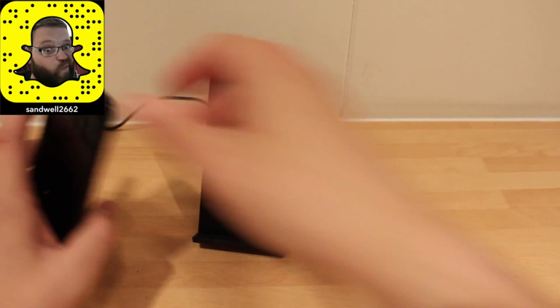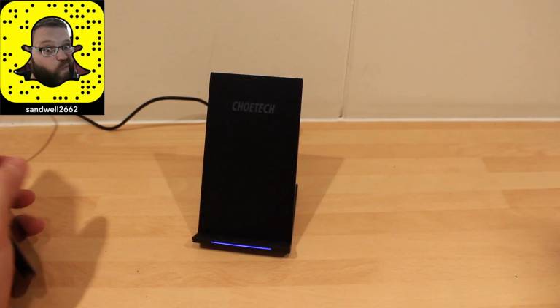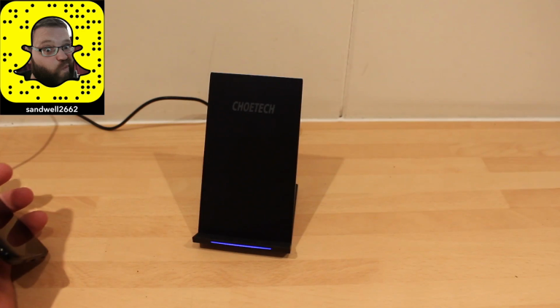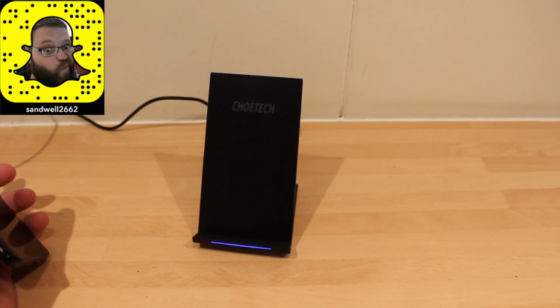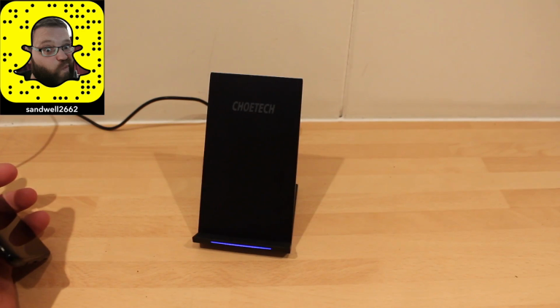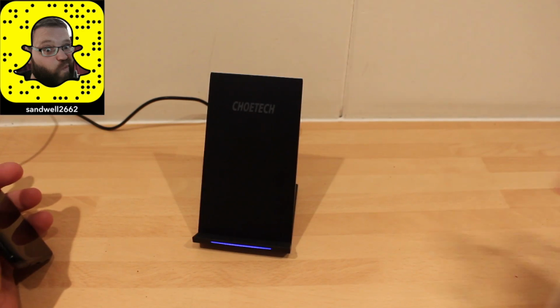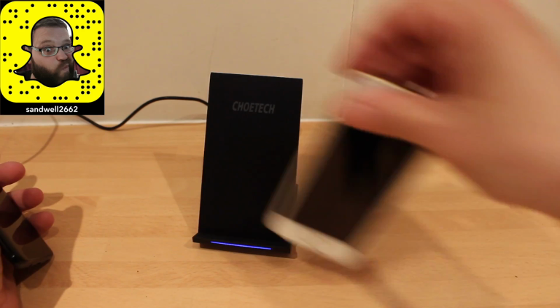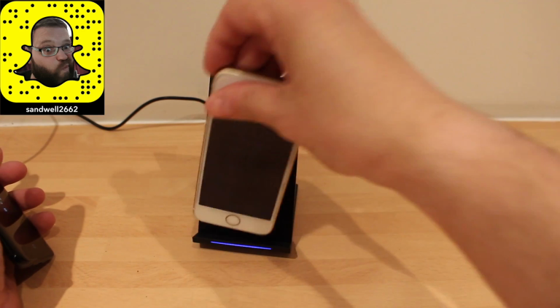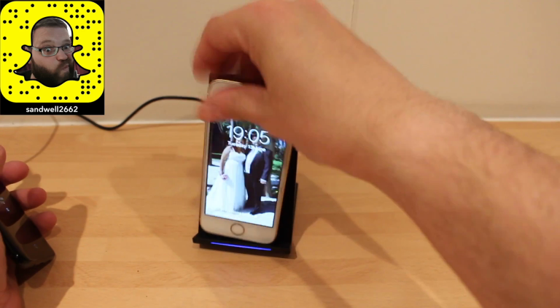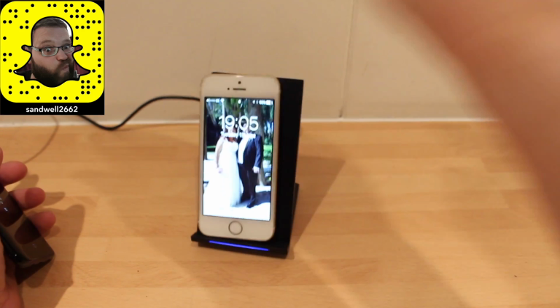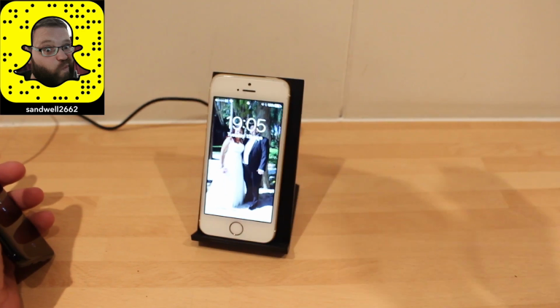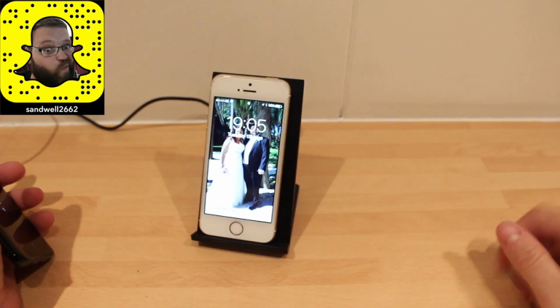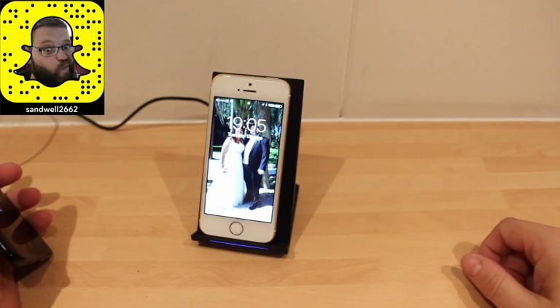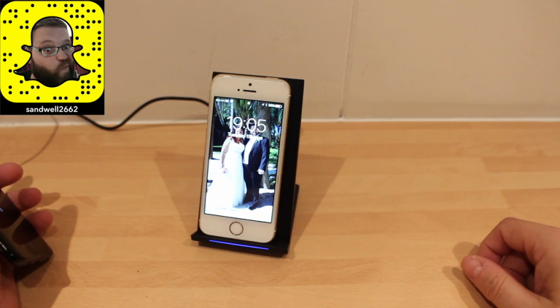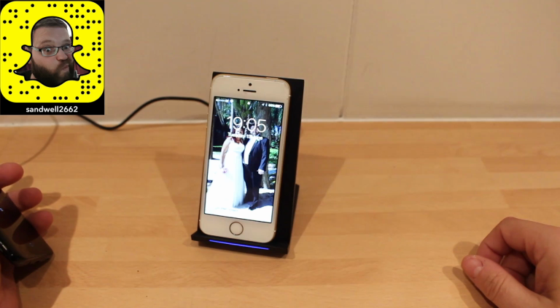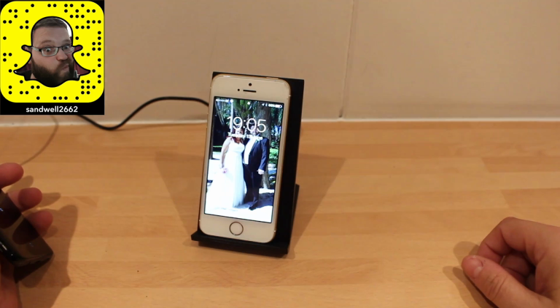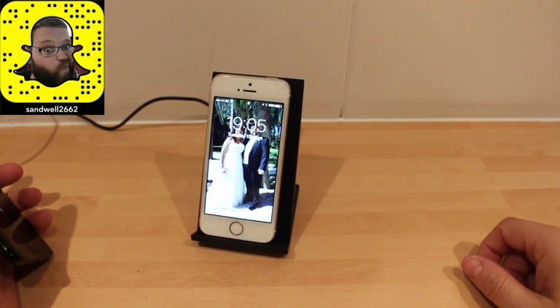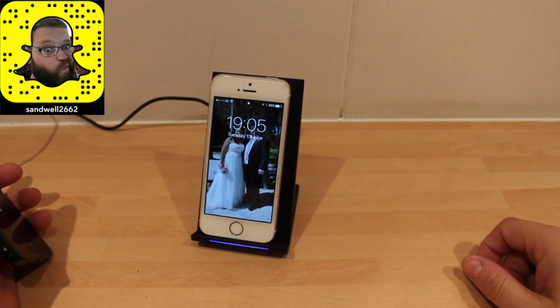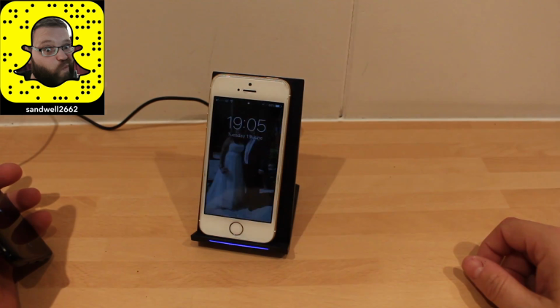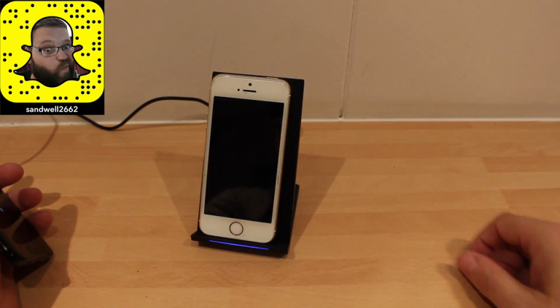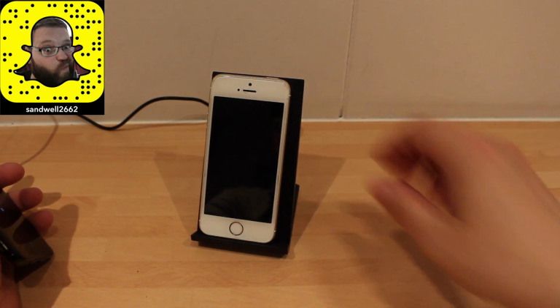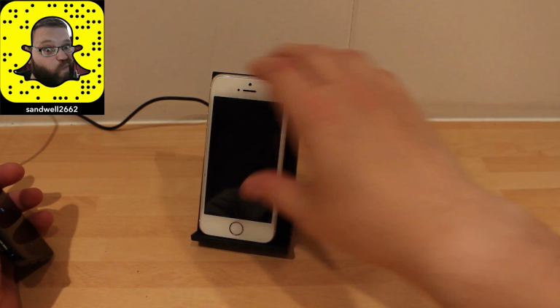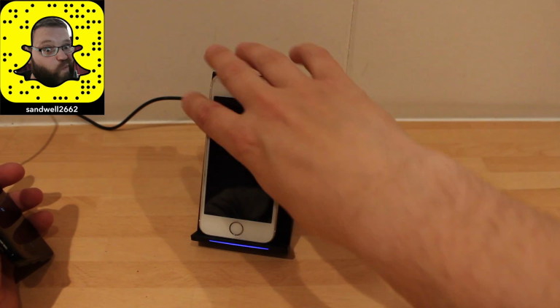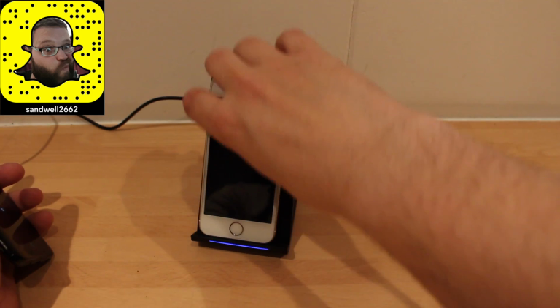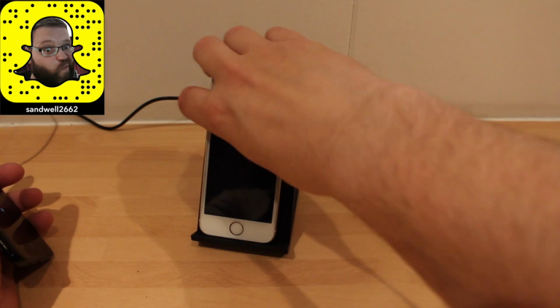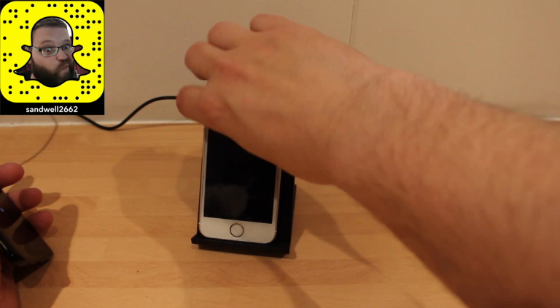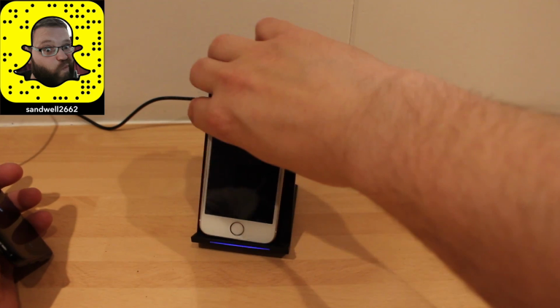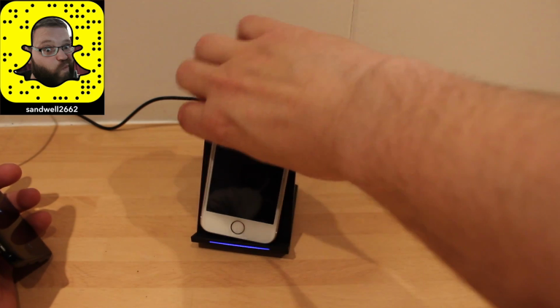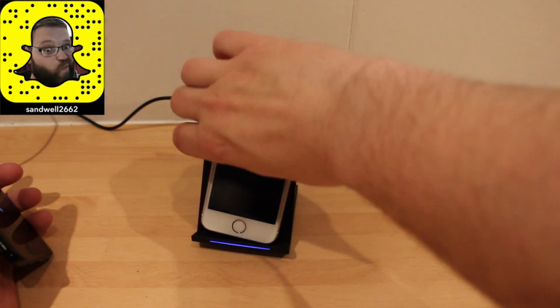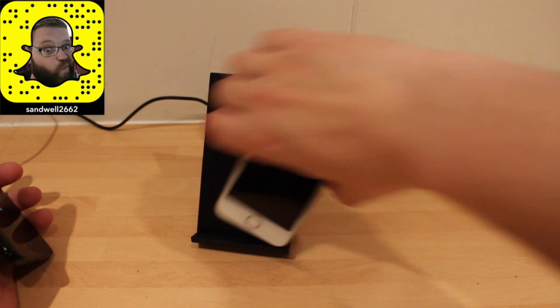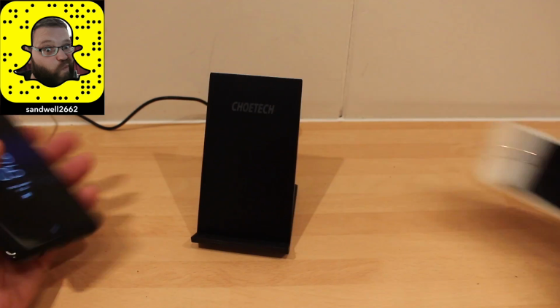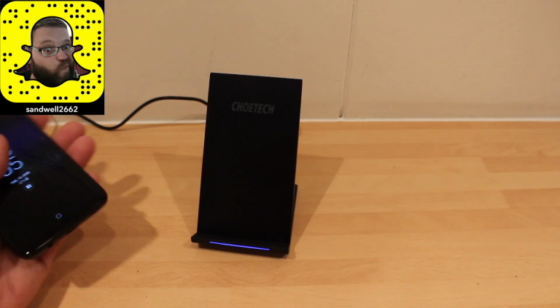We tried charging an iPhone on it — no, it won't charge that either.